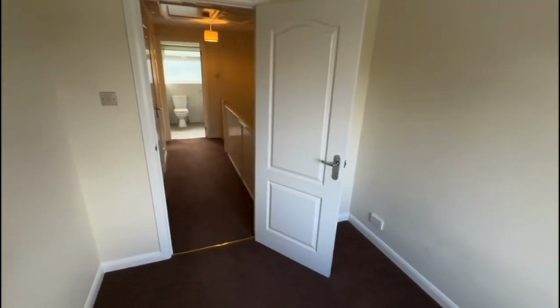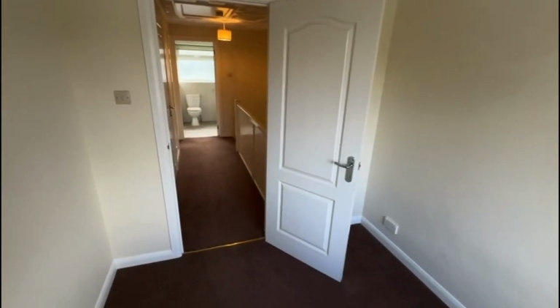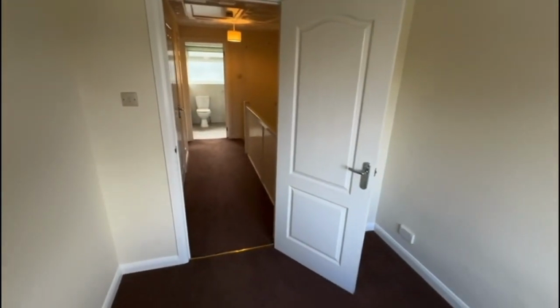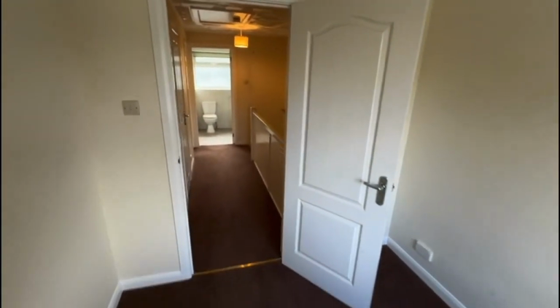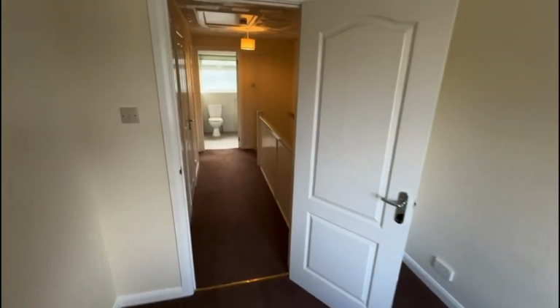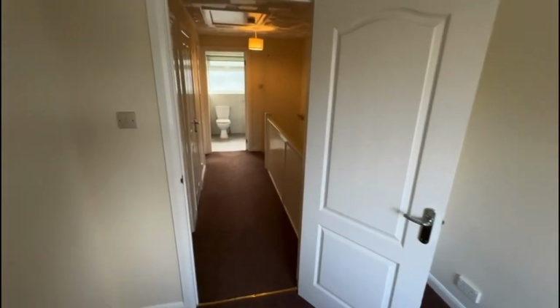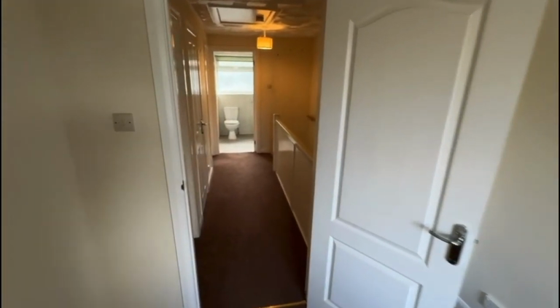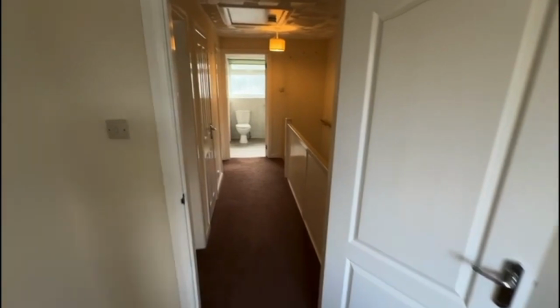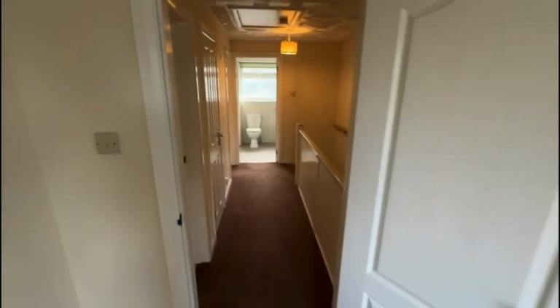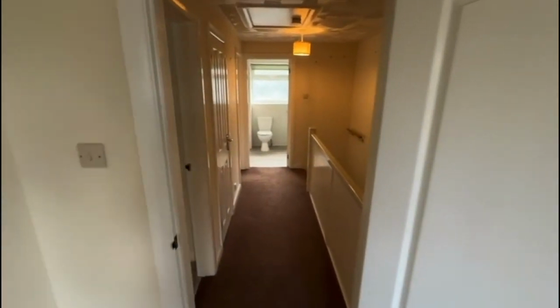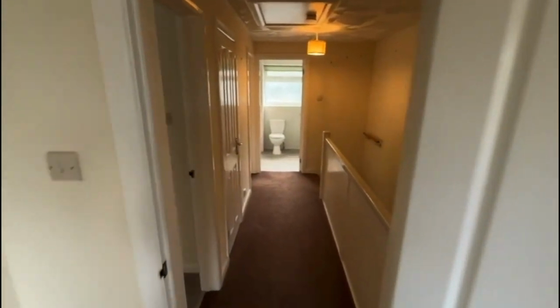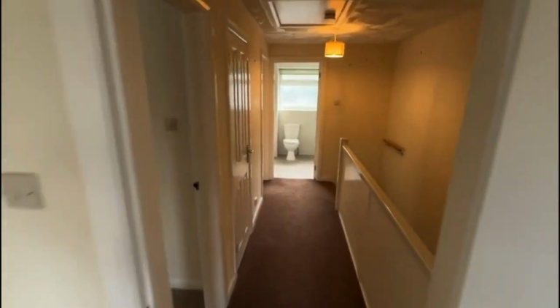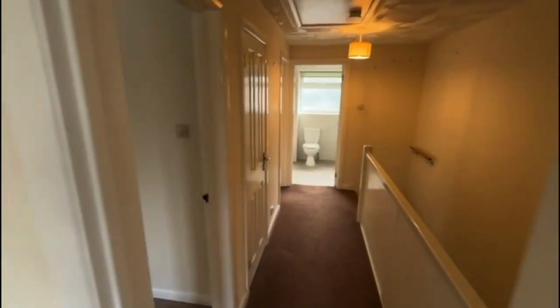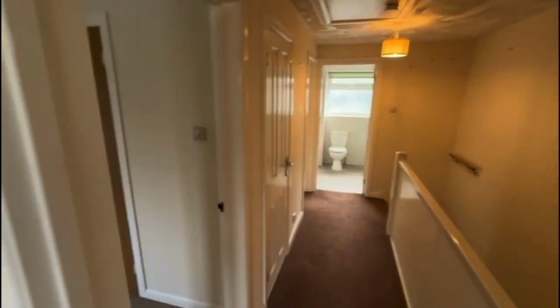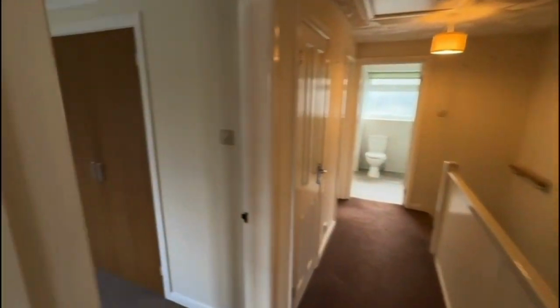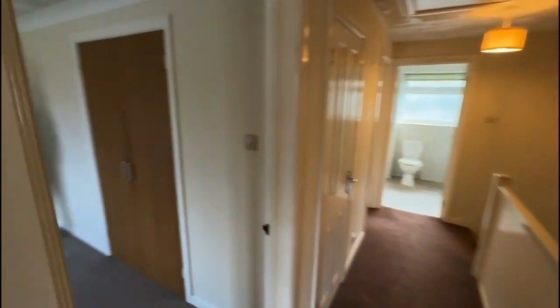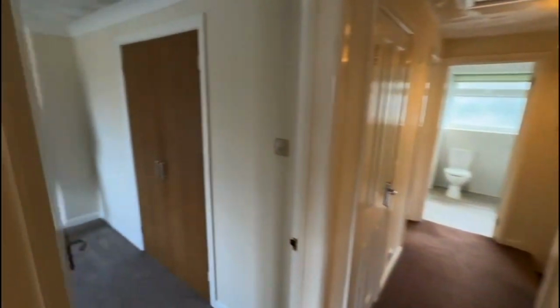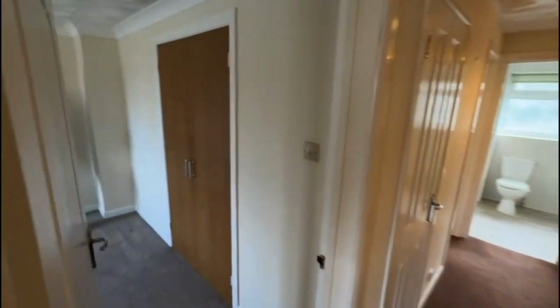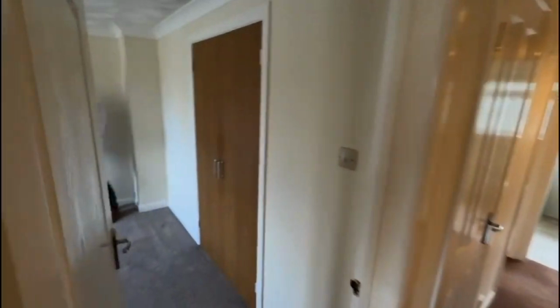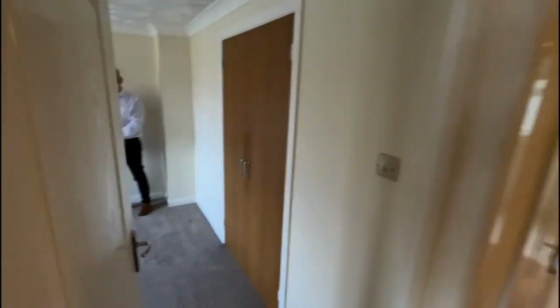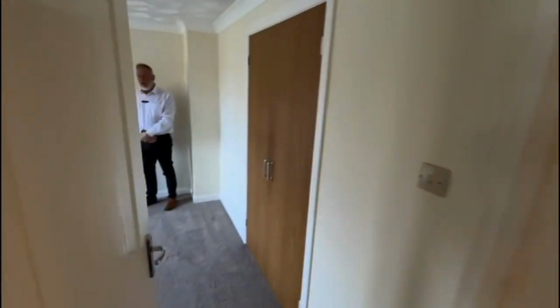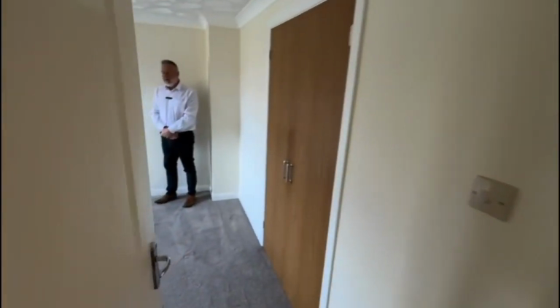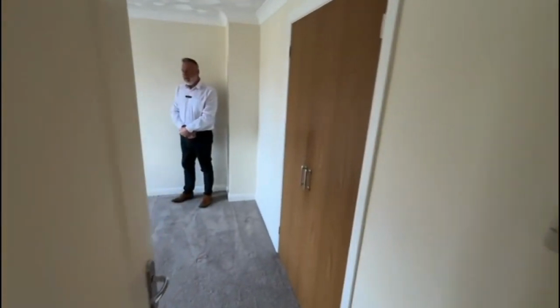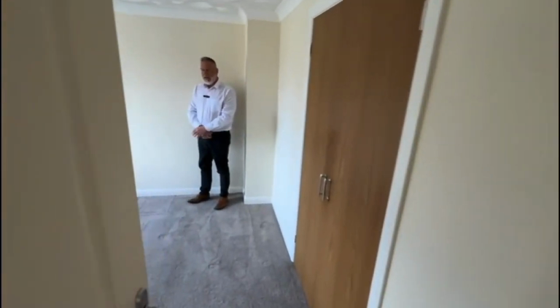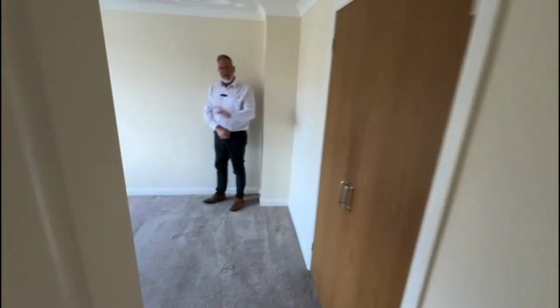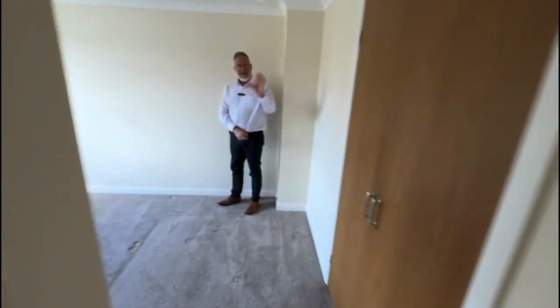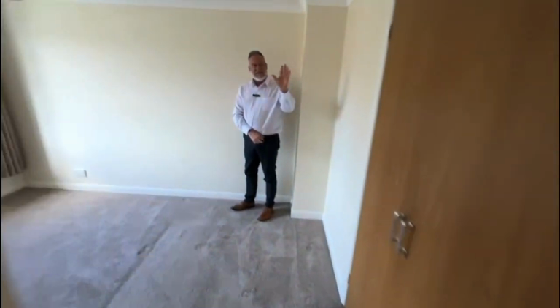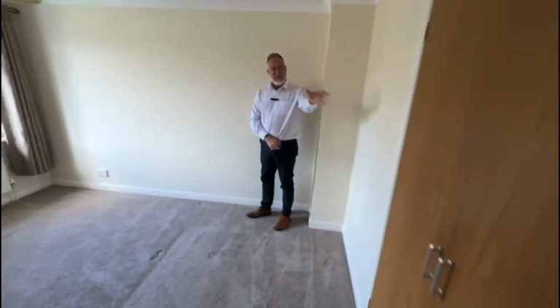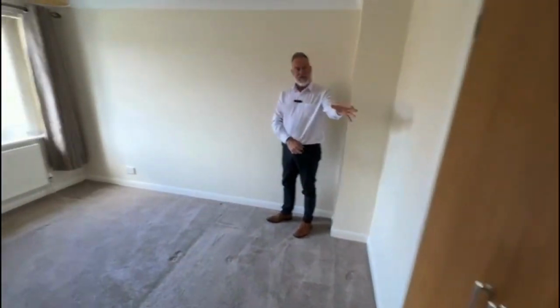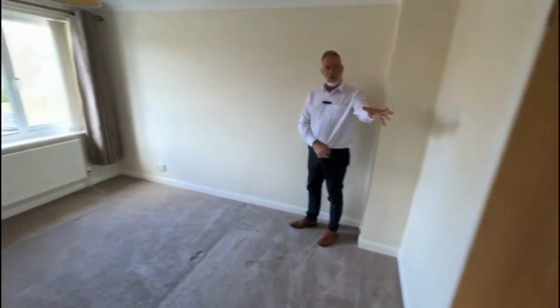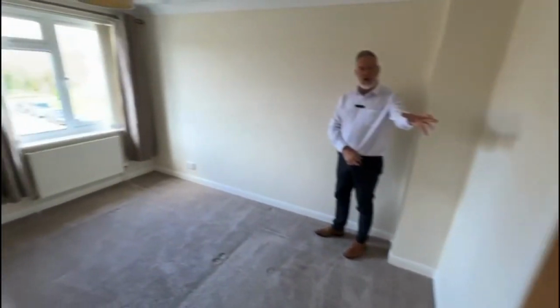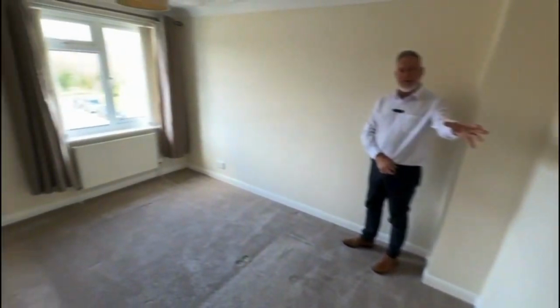We then come into a good size double bedroom, which faces over the front. This has built-in wardrobes.